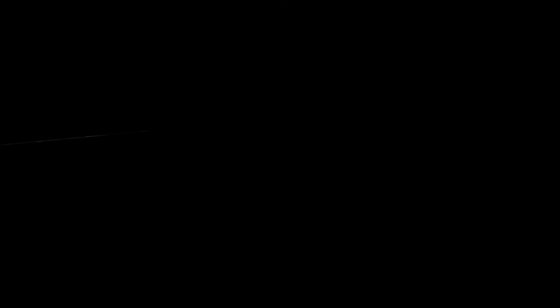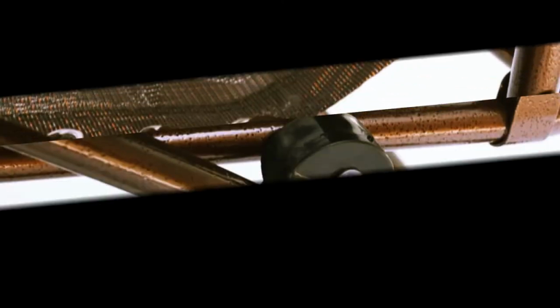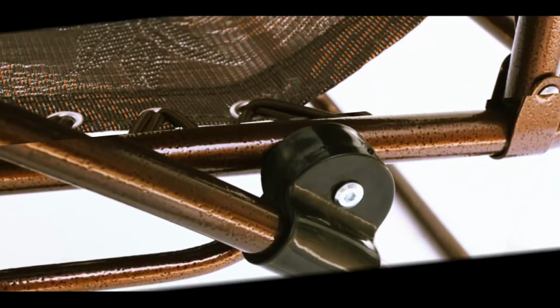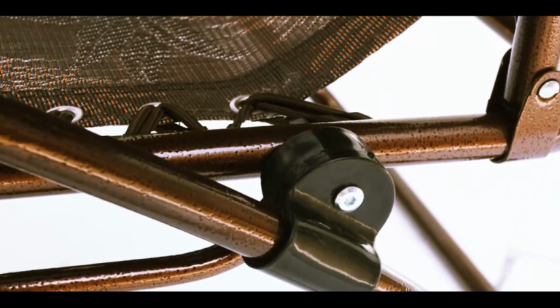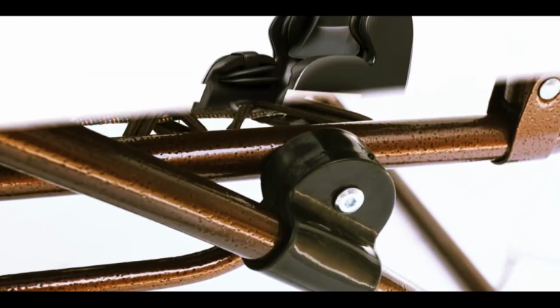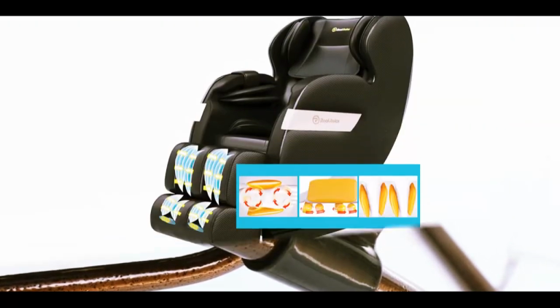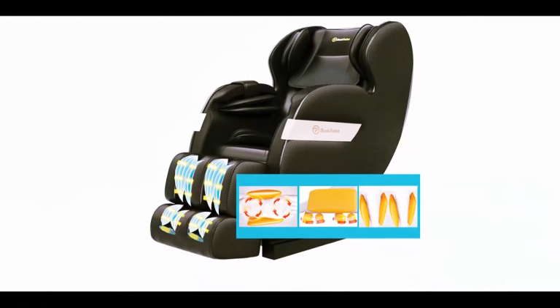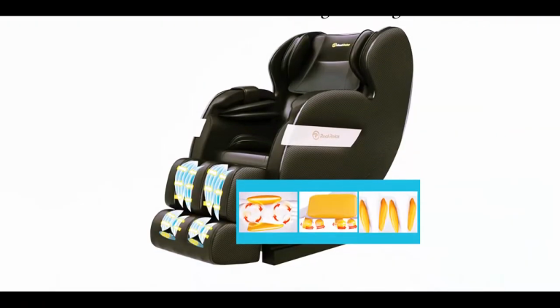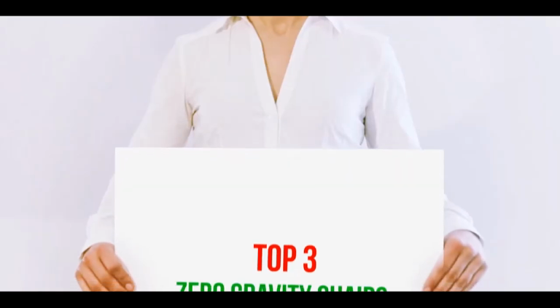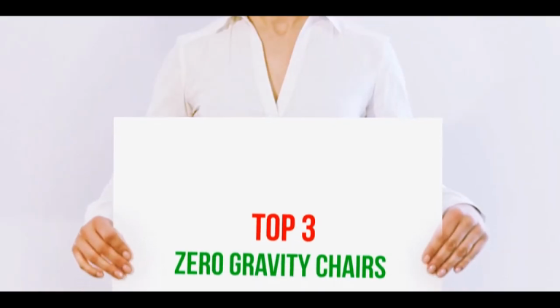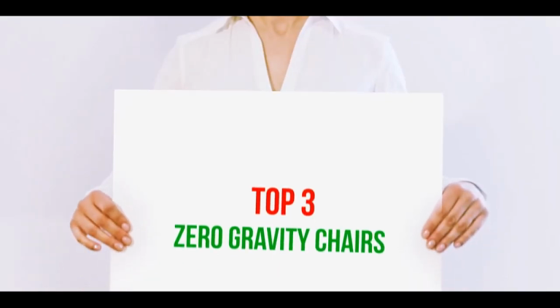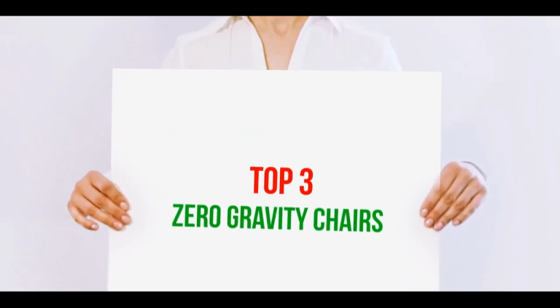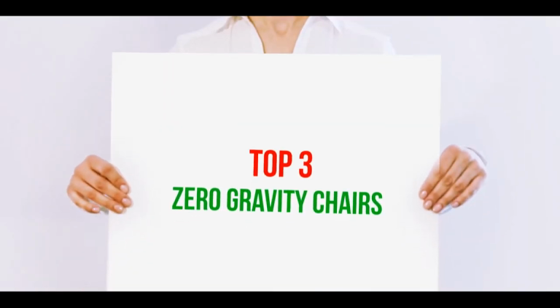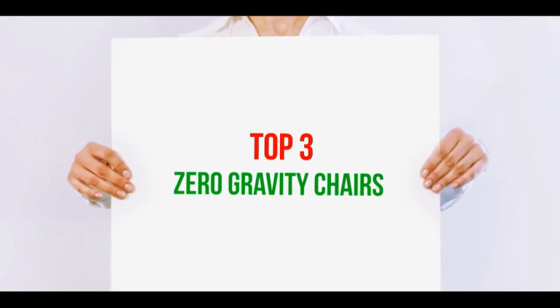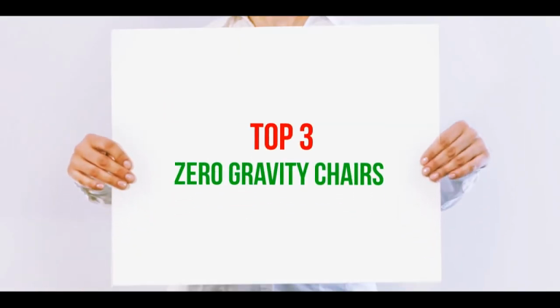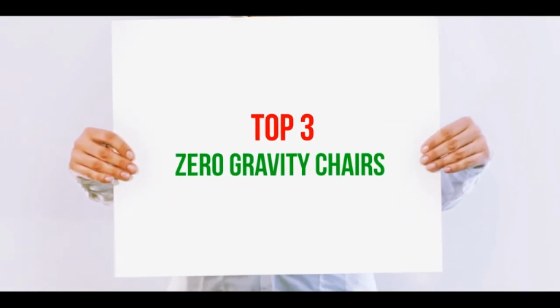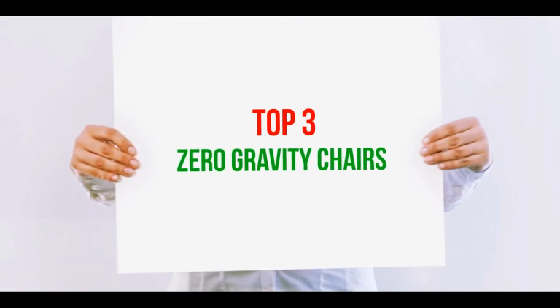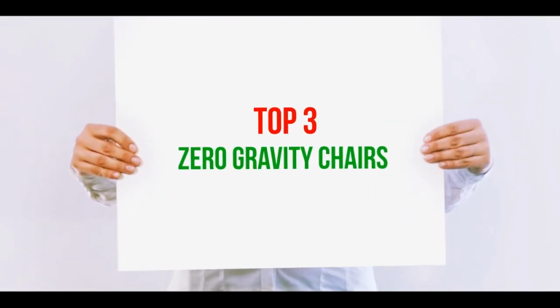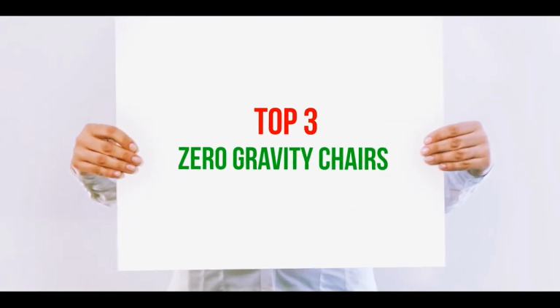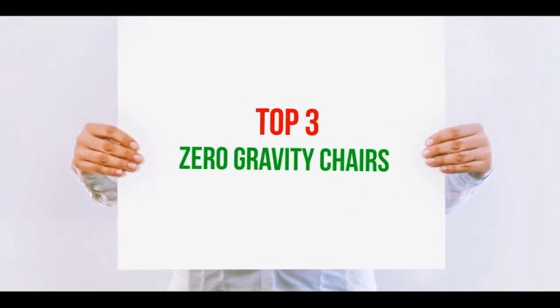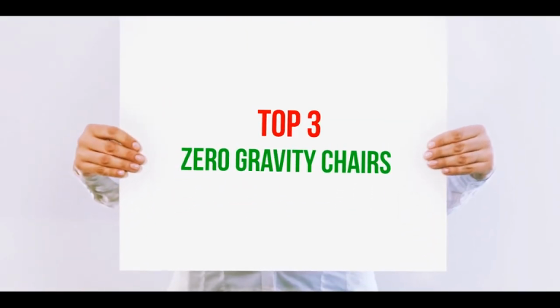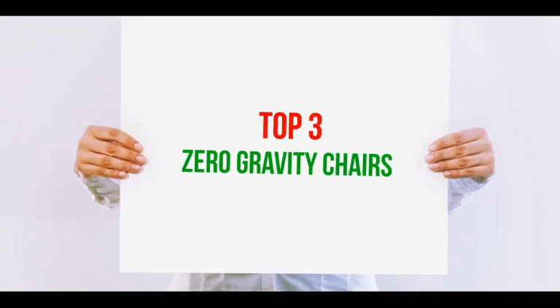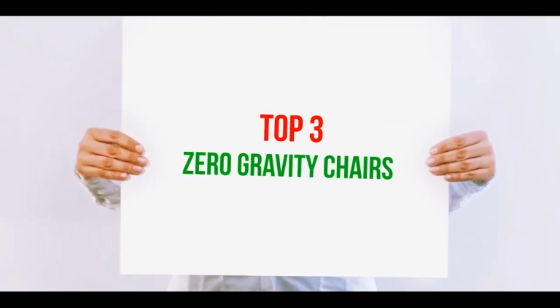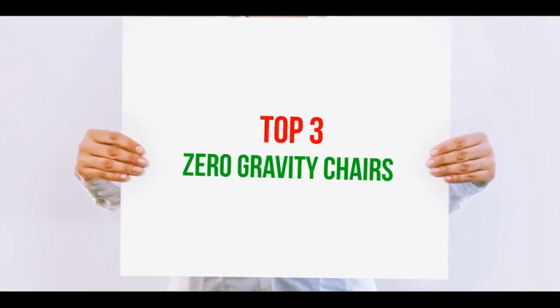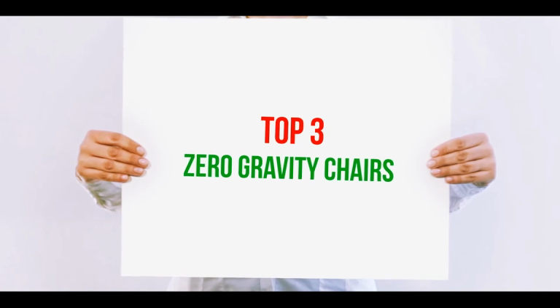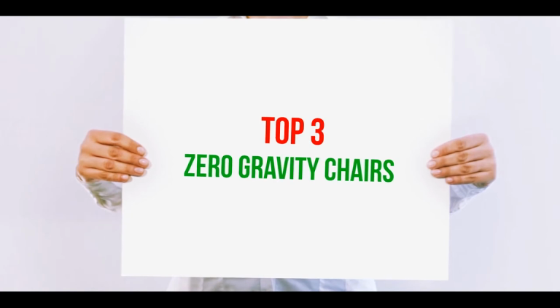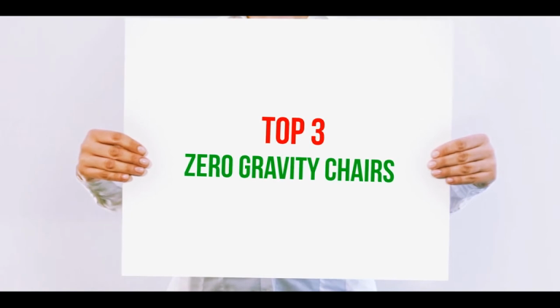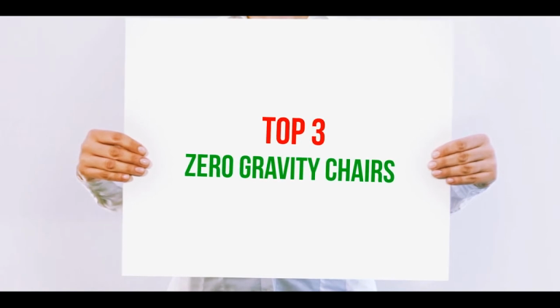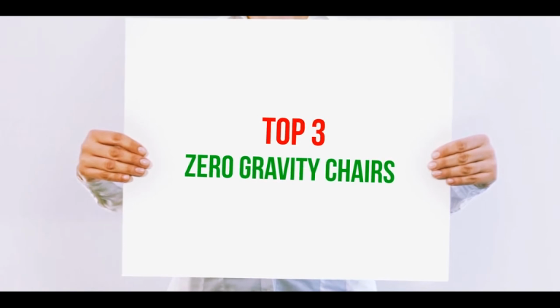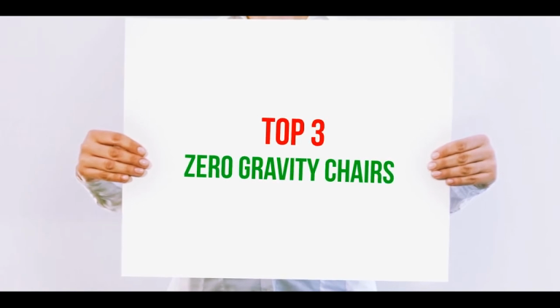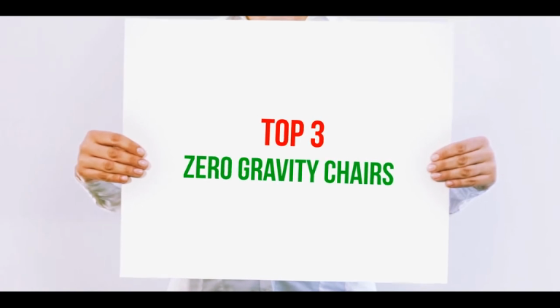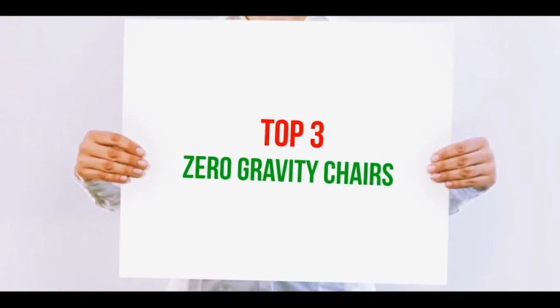Hi guys, welcome back to my channel. In today's video we're going to check out the top three best zero gravity chairs.